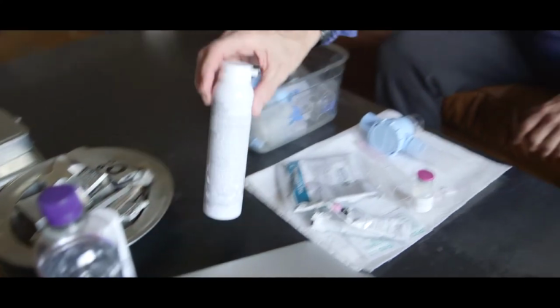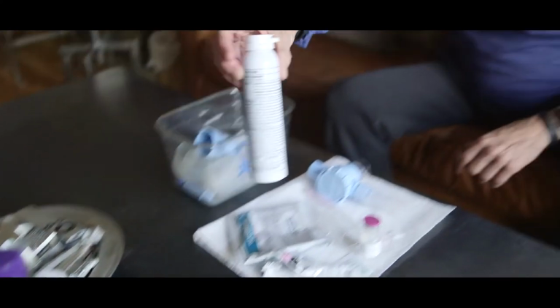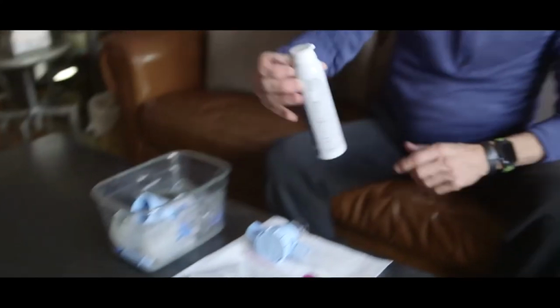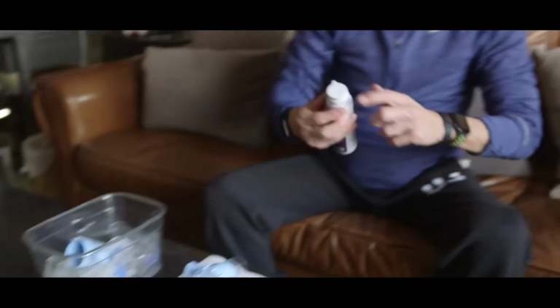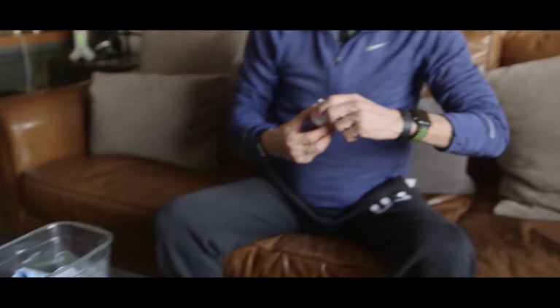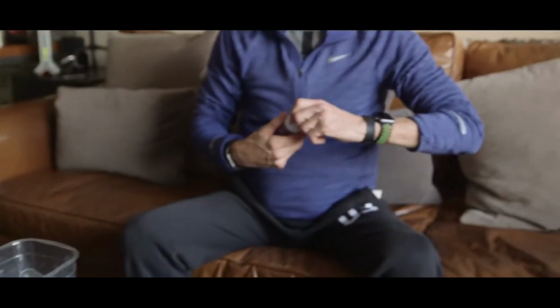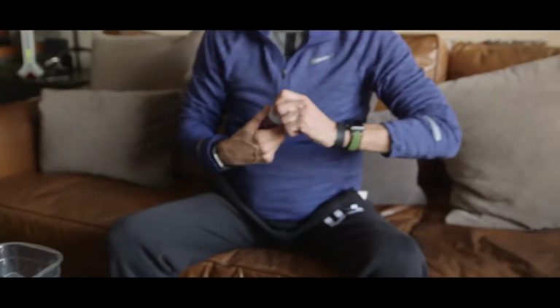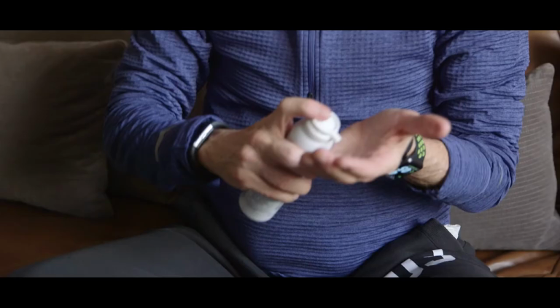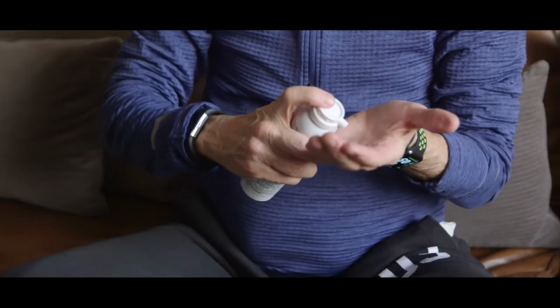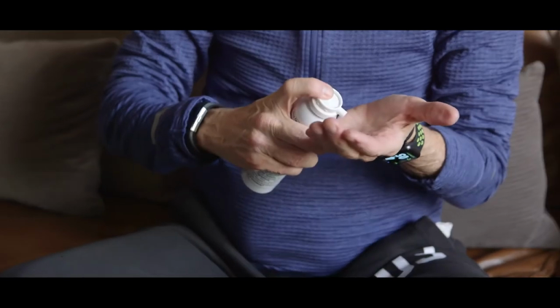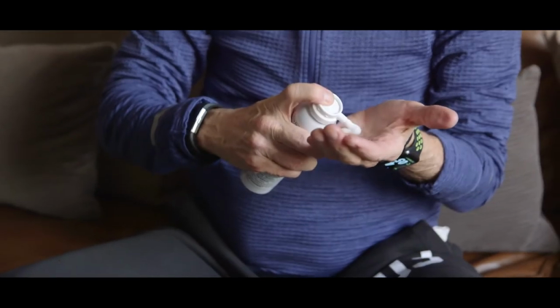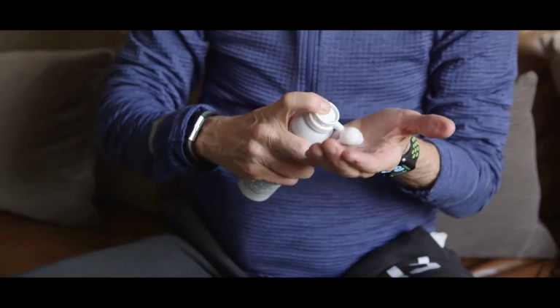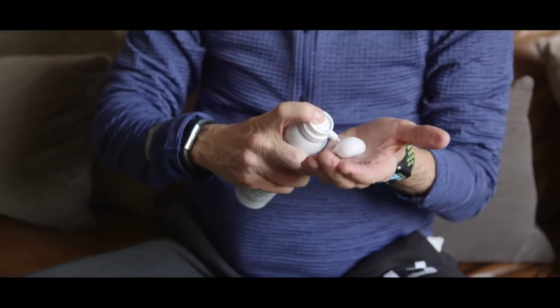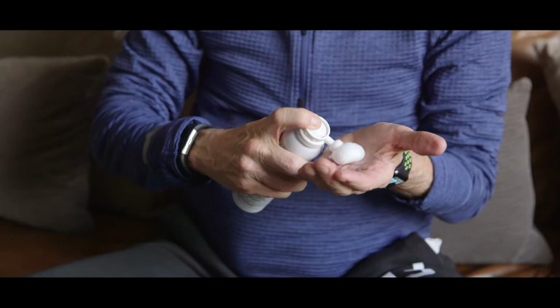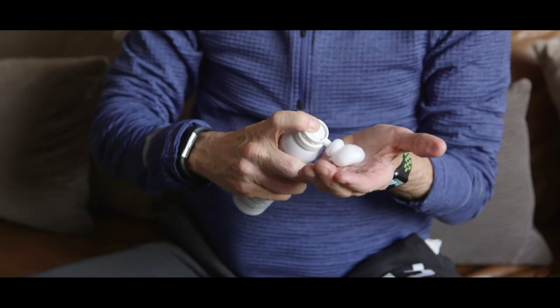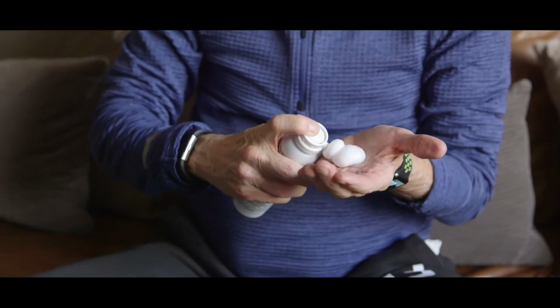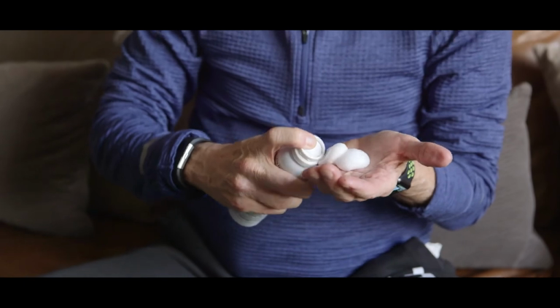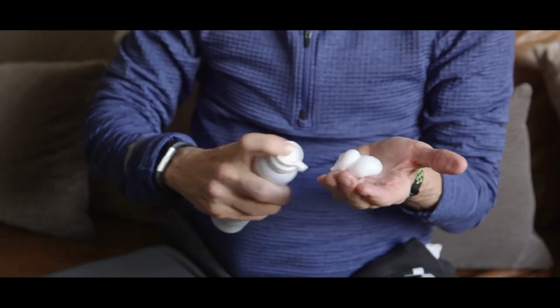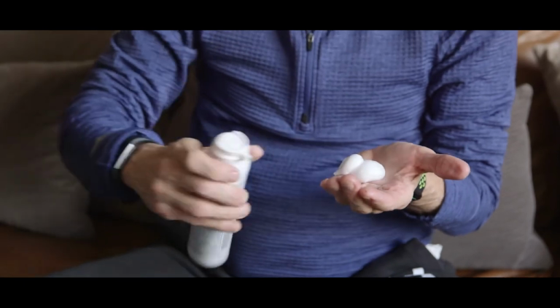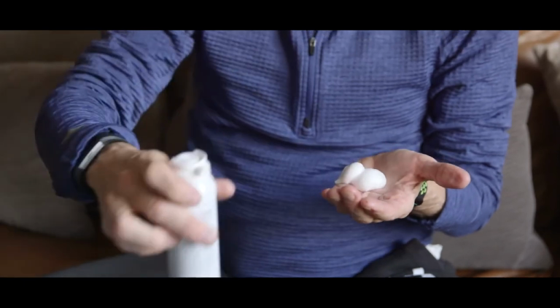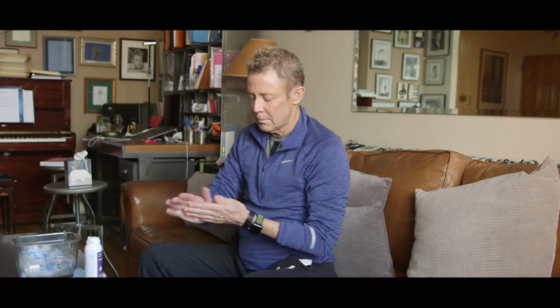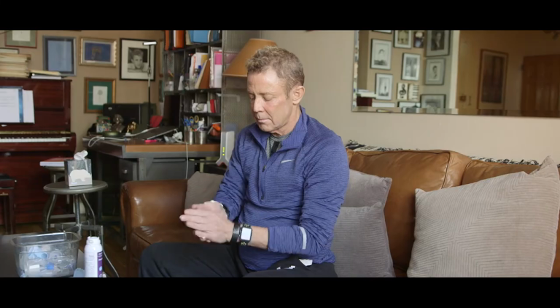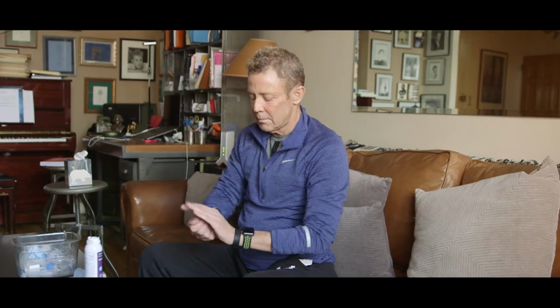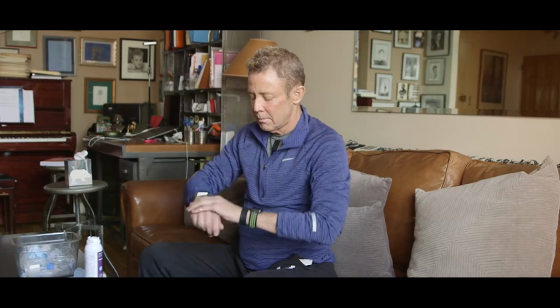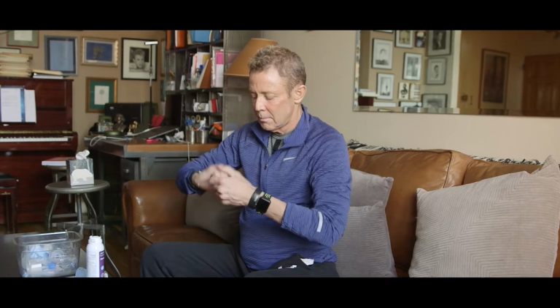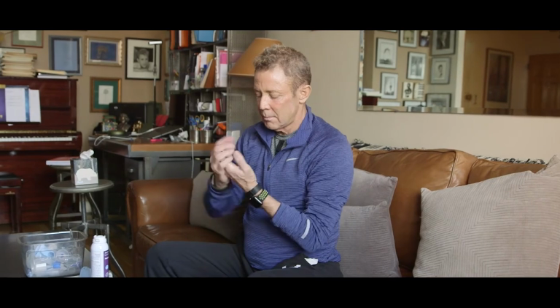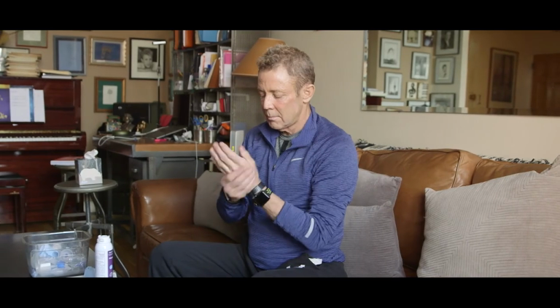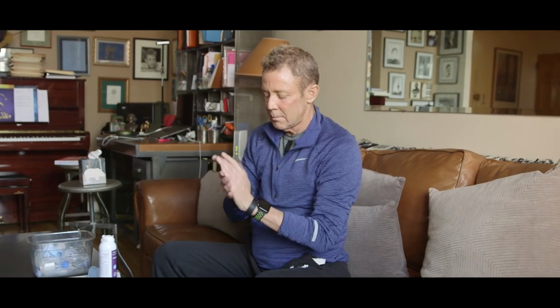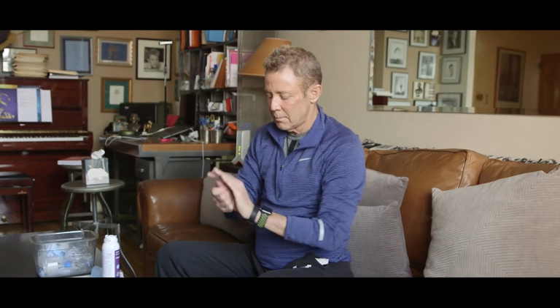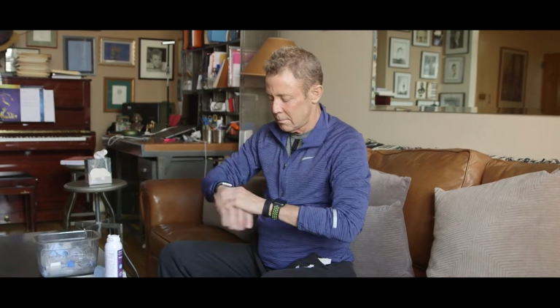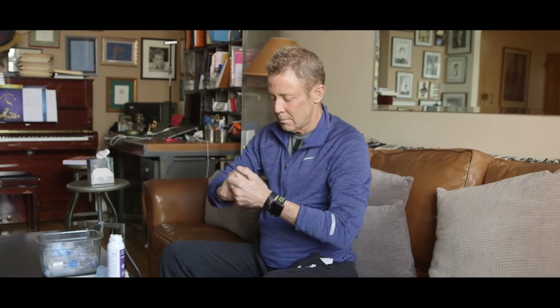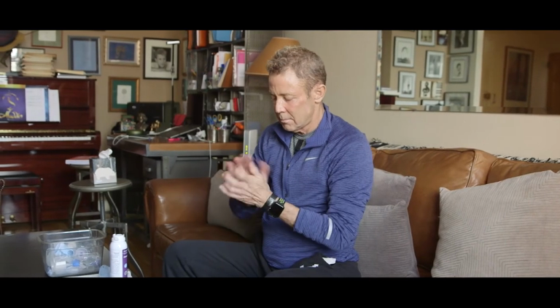You can never foam up enough. Living with cystic fibrosis, it's always important to keep your hands clean.